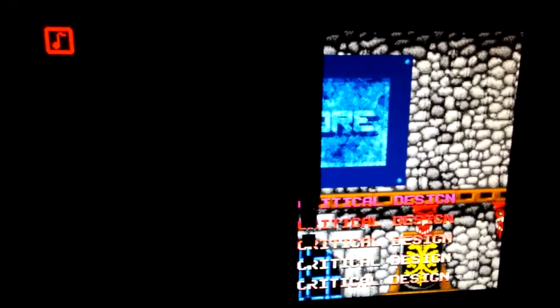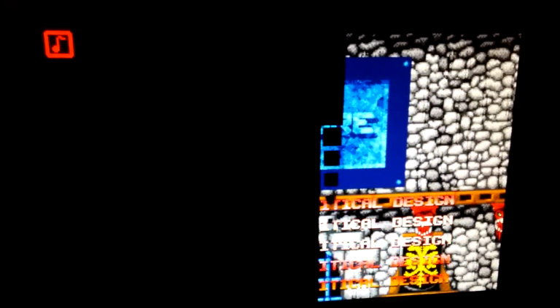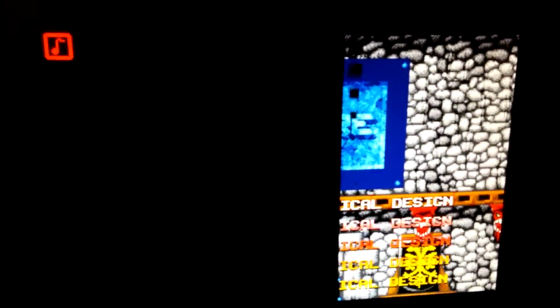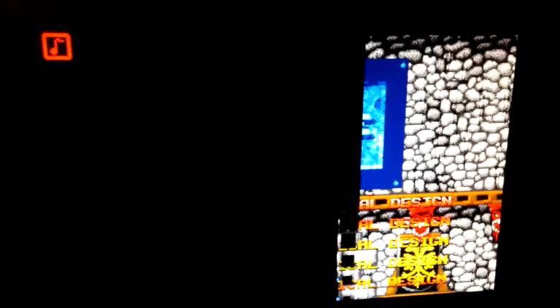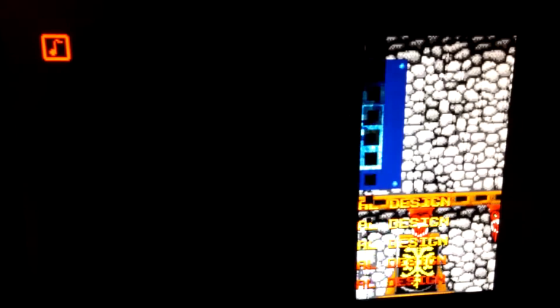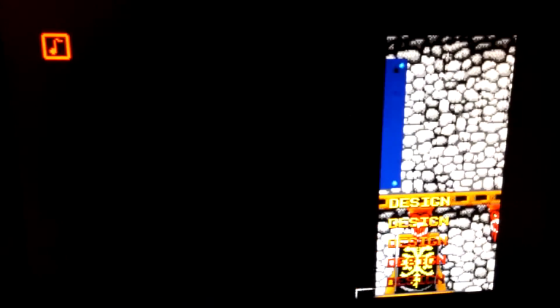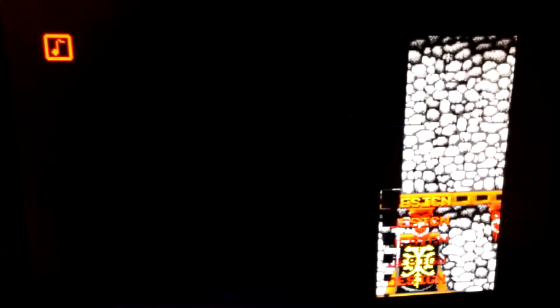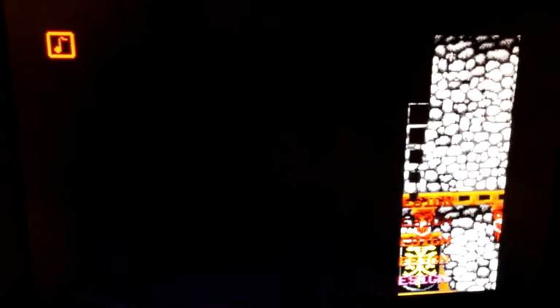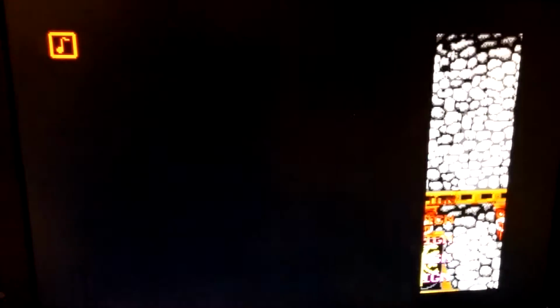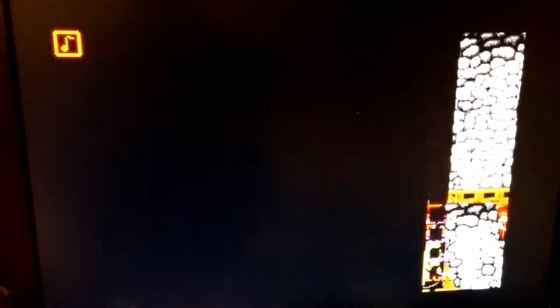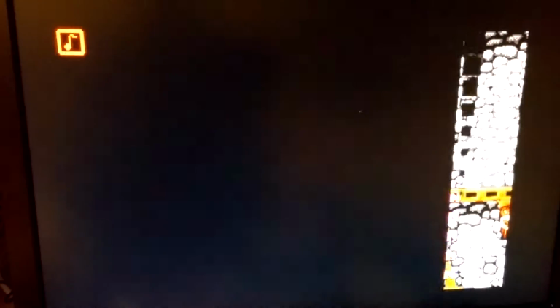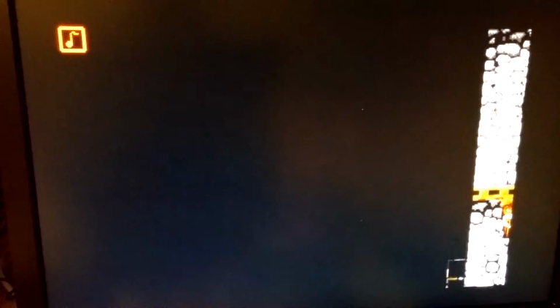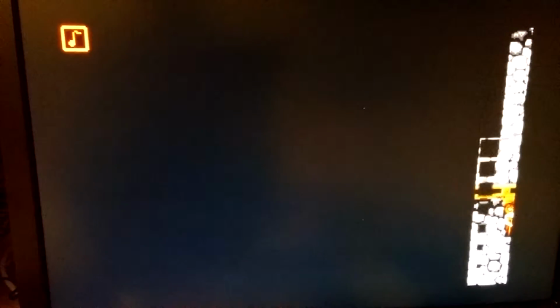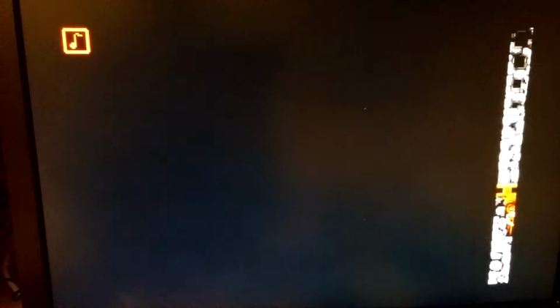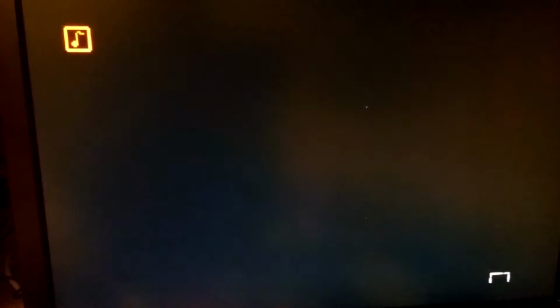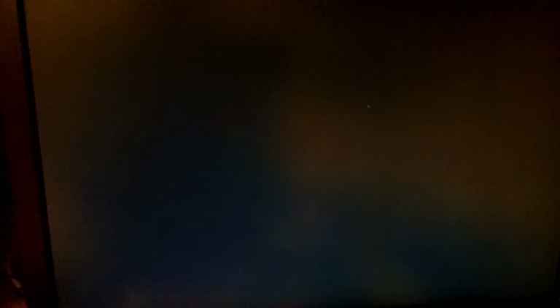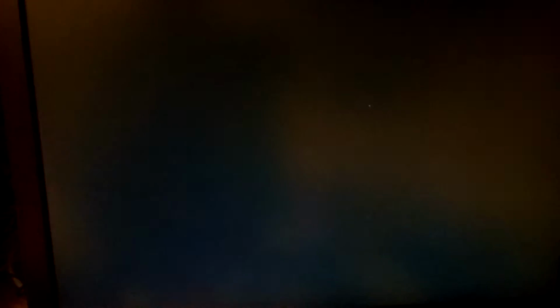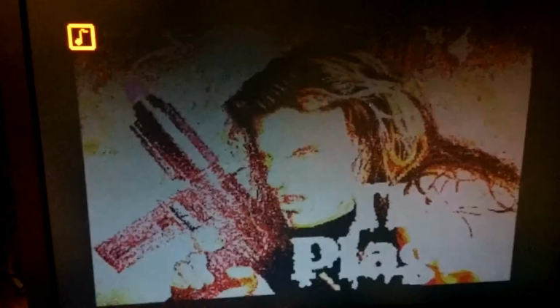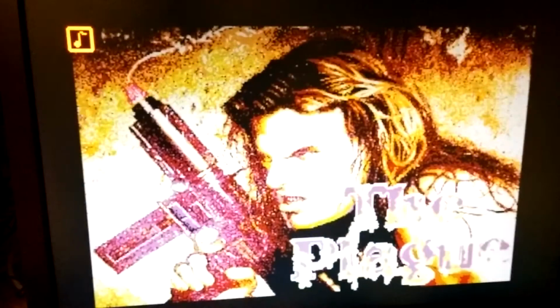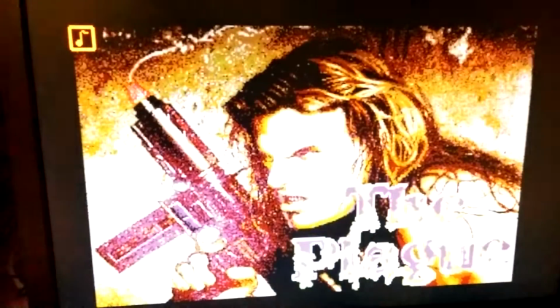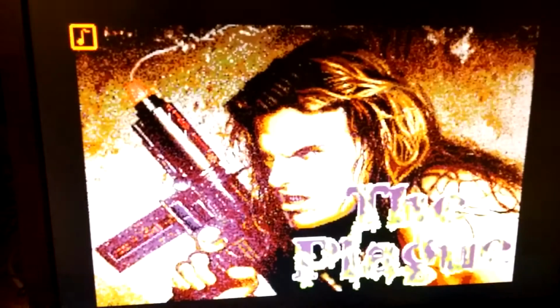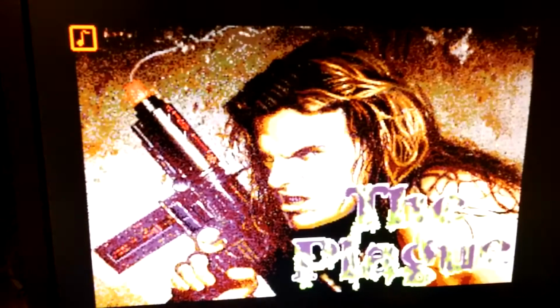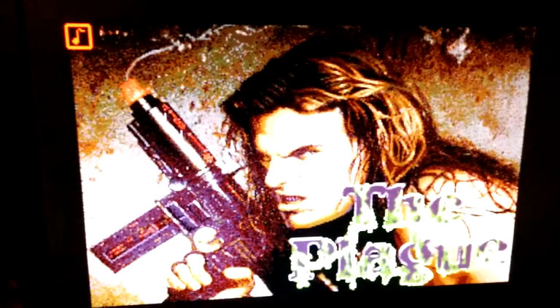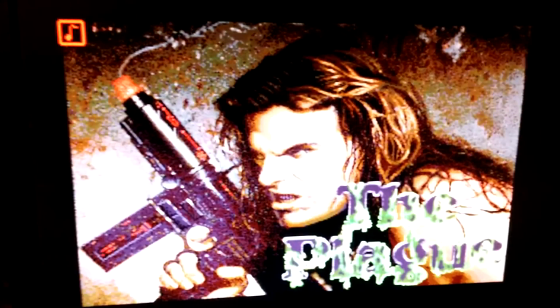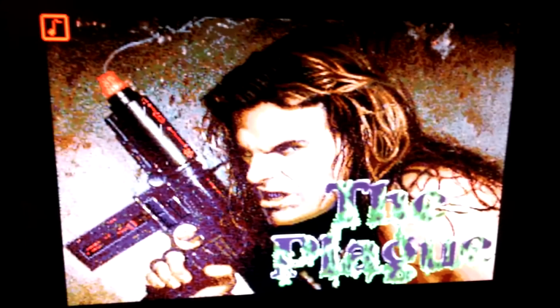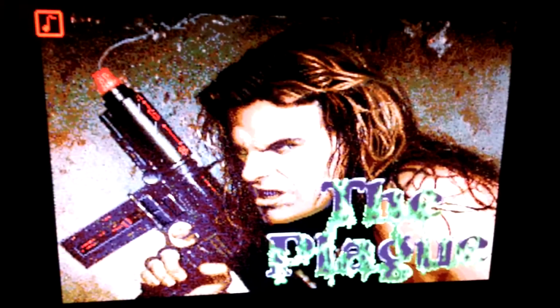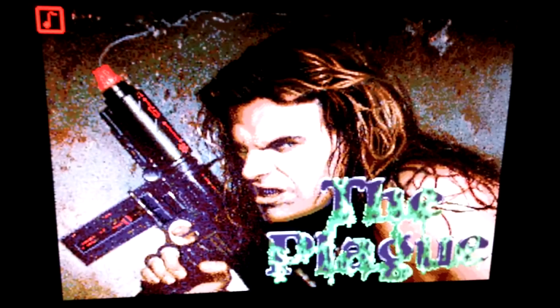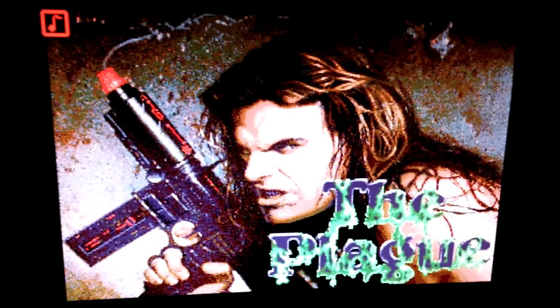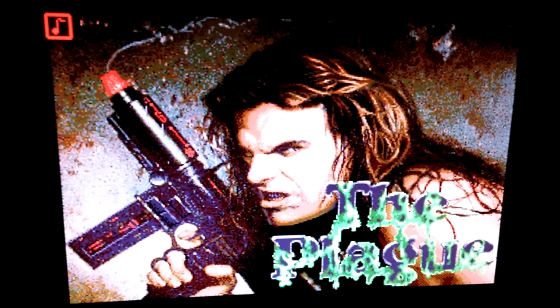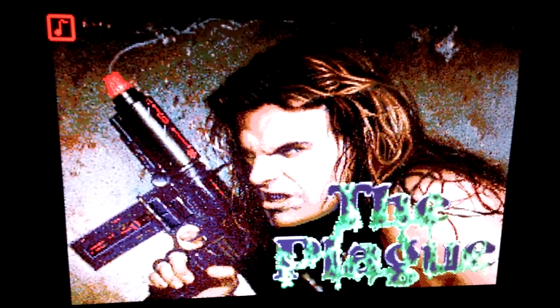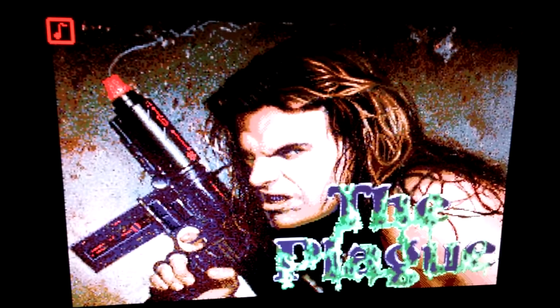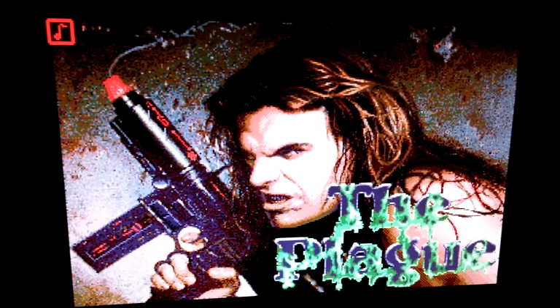You can see it's running. To be honest, the picture is very, very good.